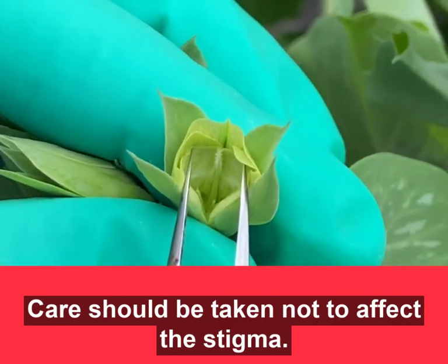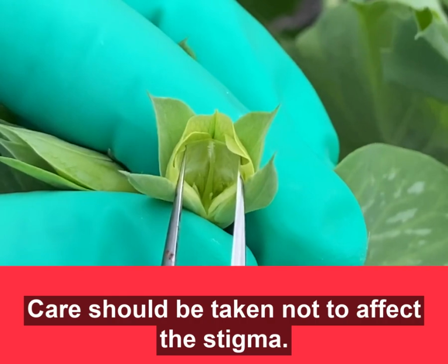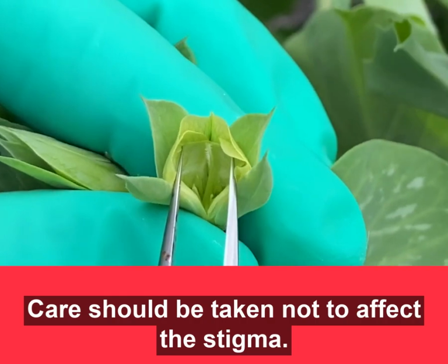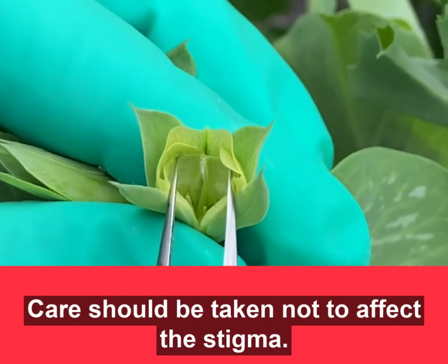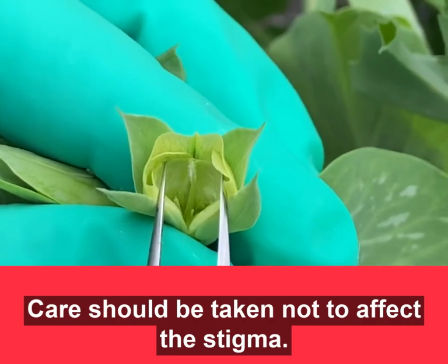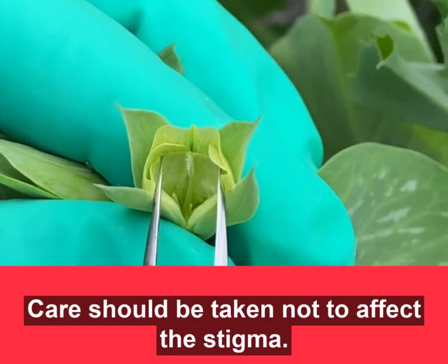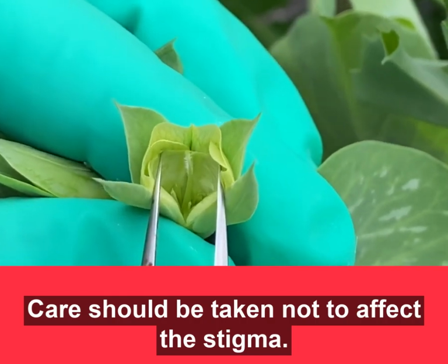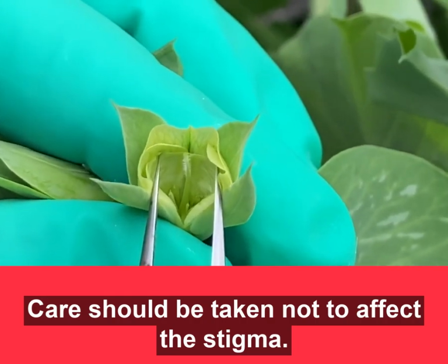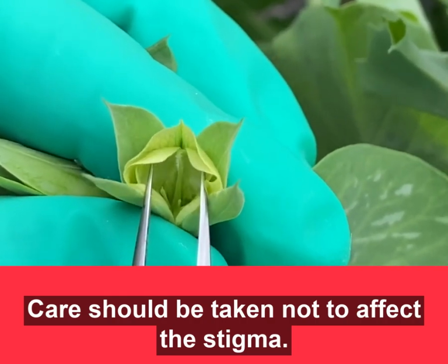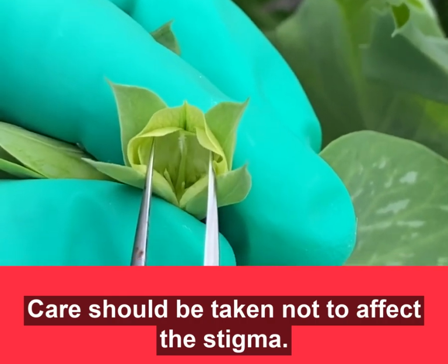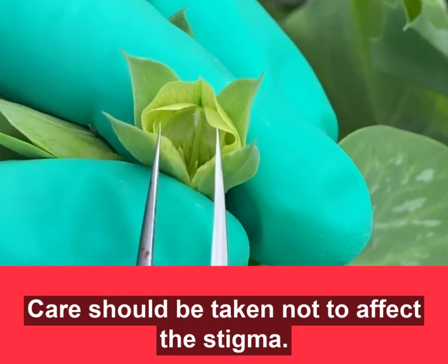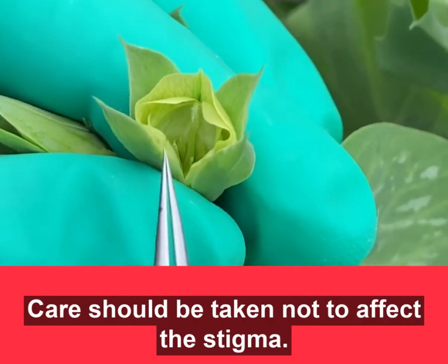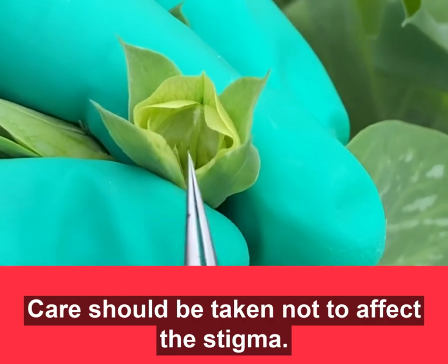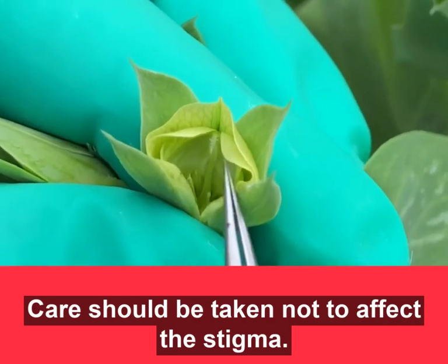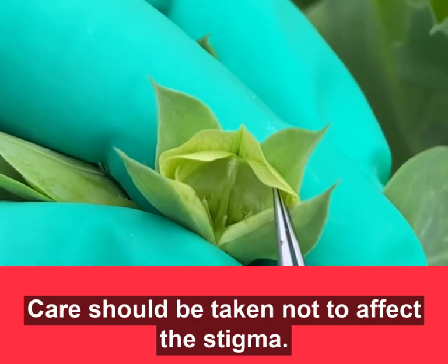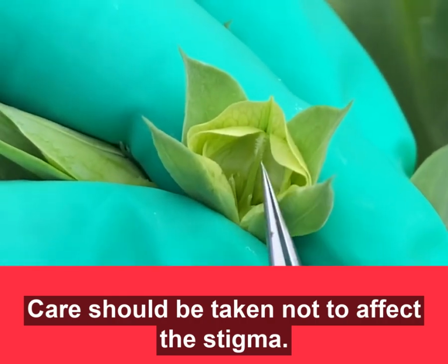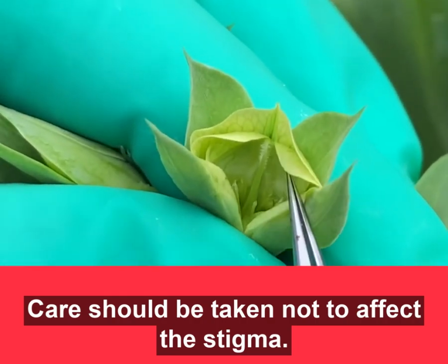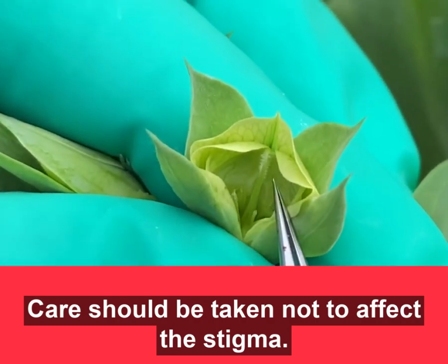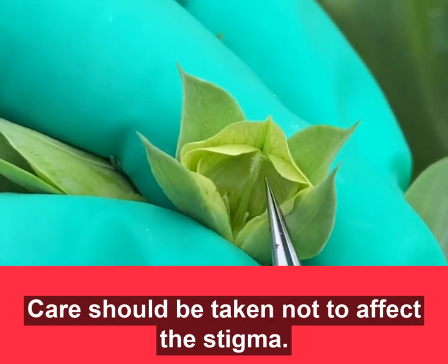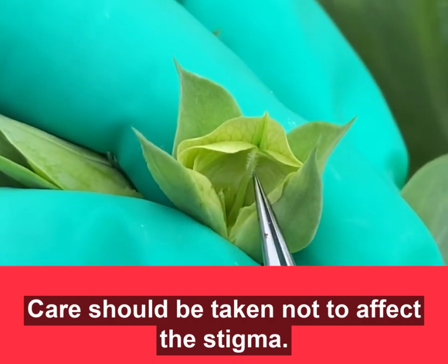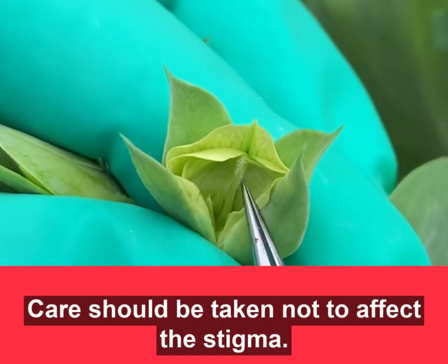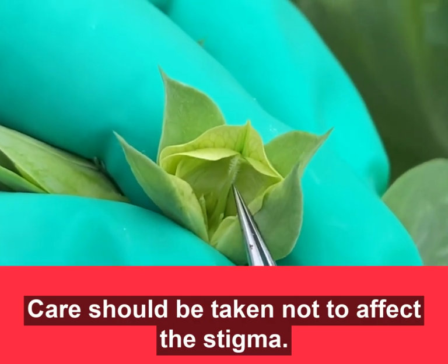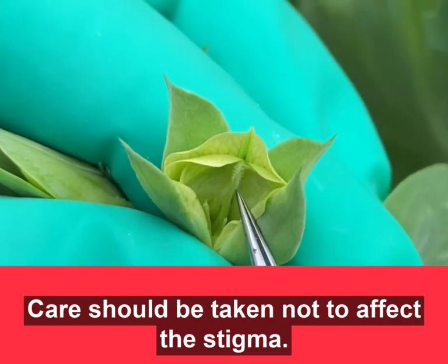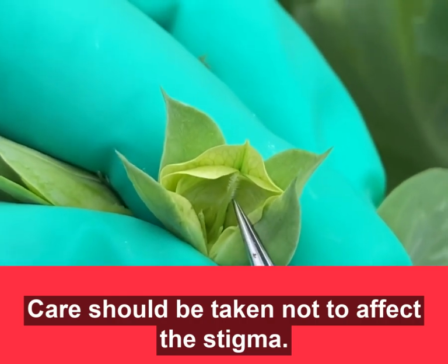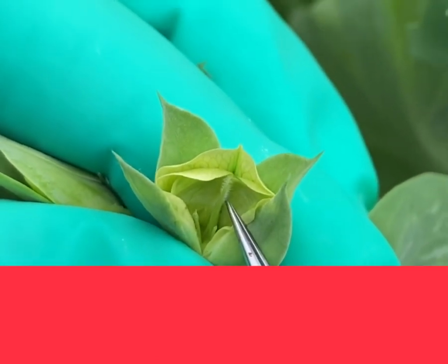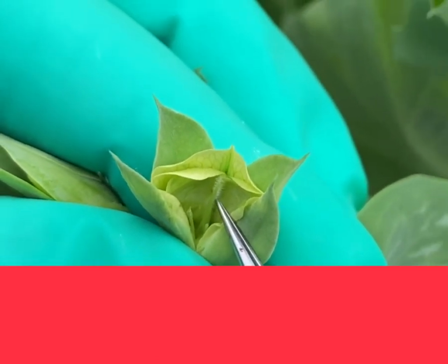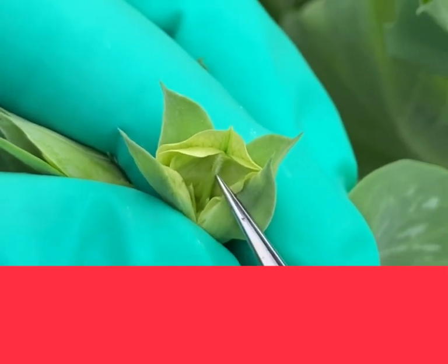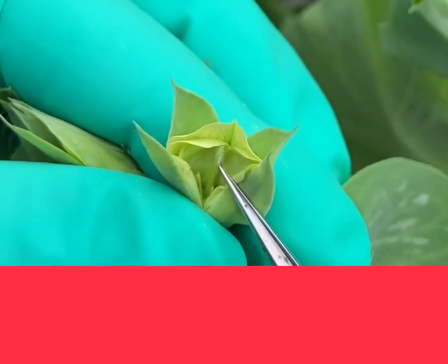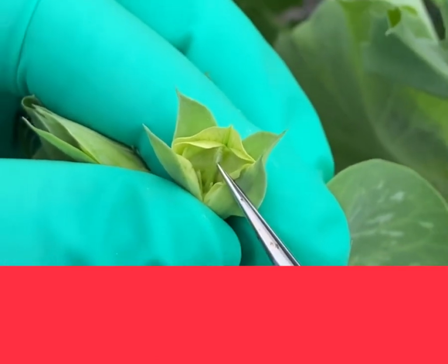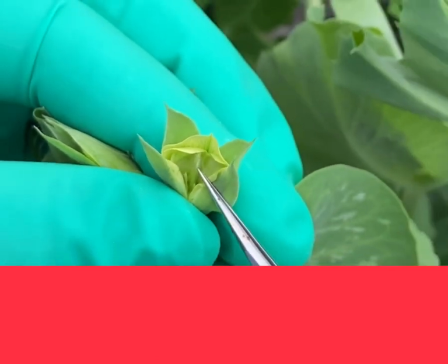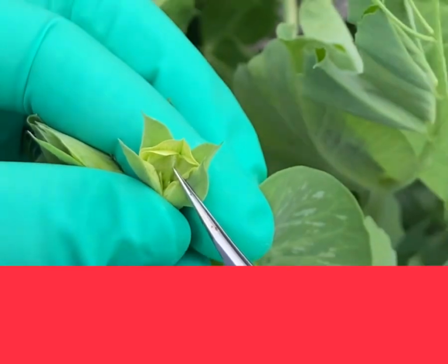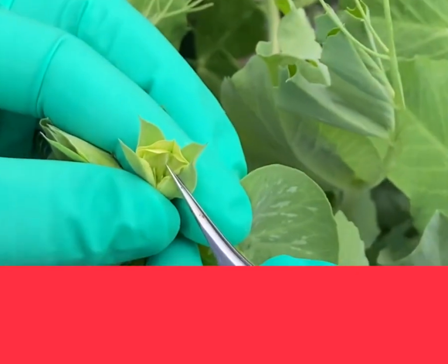All the anthers are removed from the bud, and you can see that the pistil part is safe.